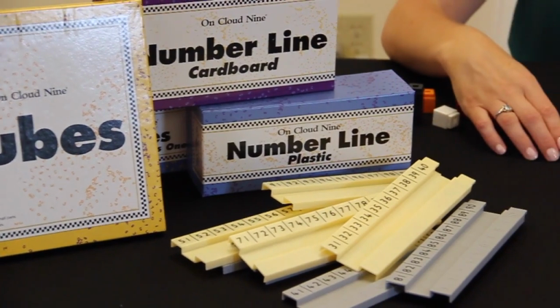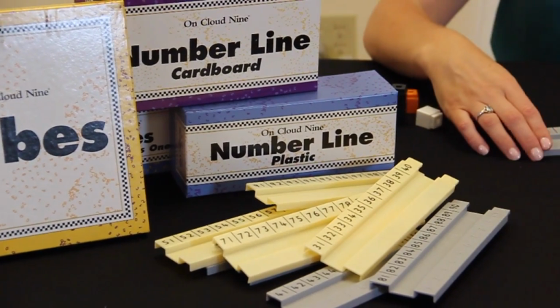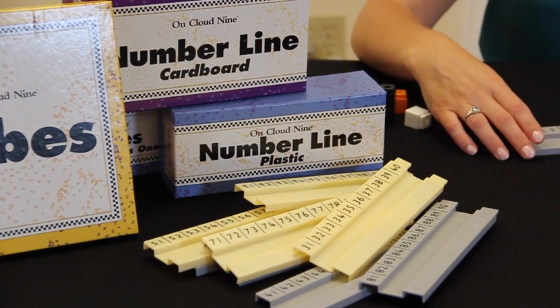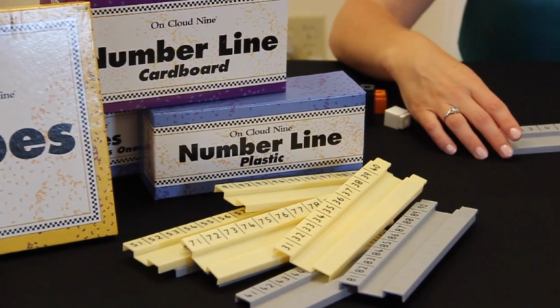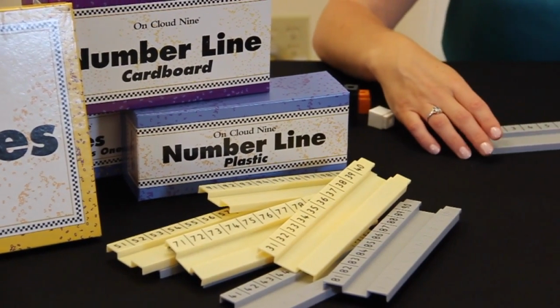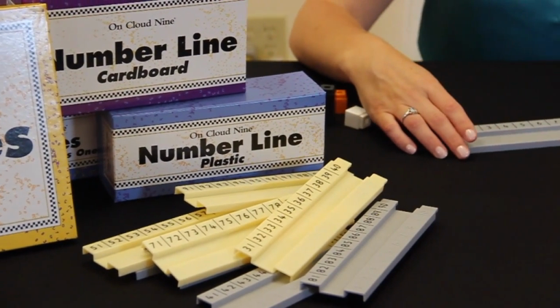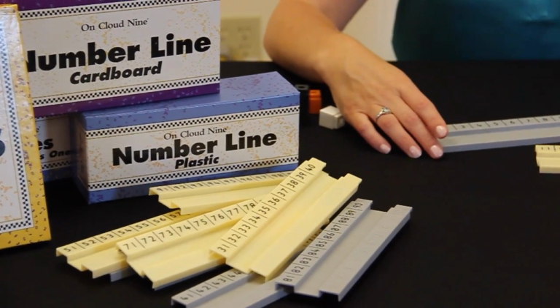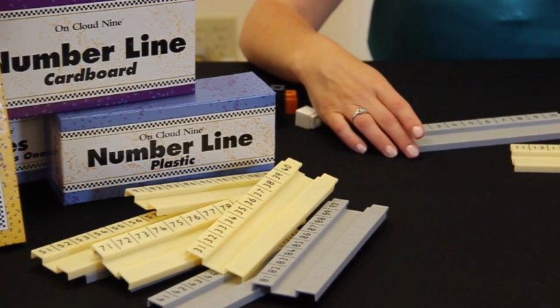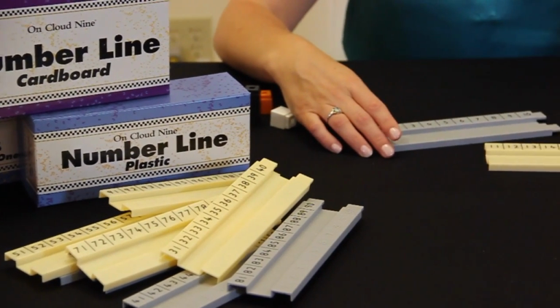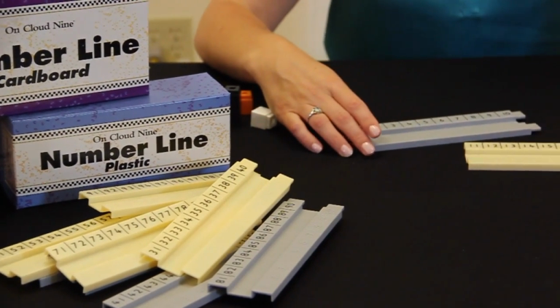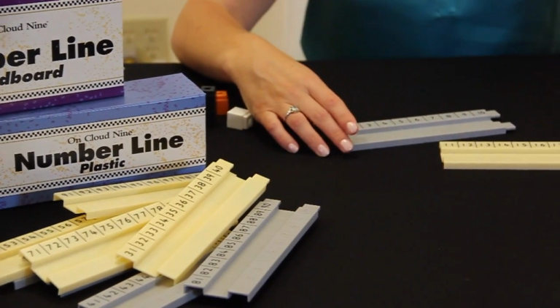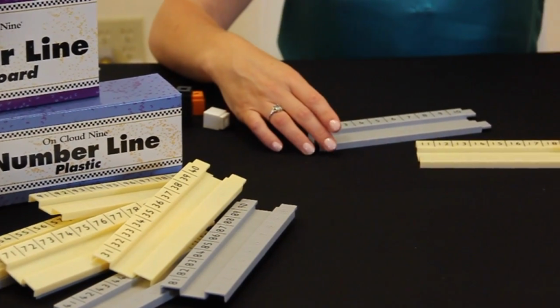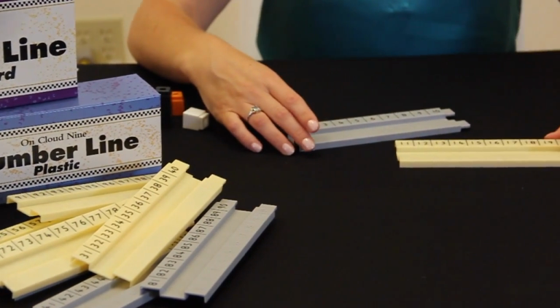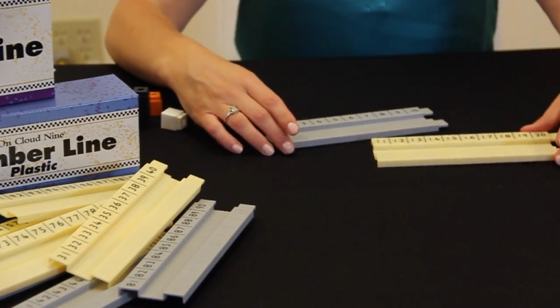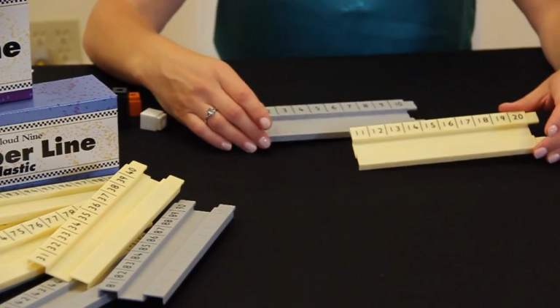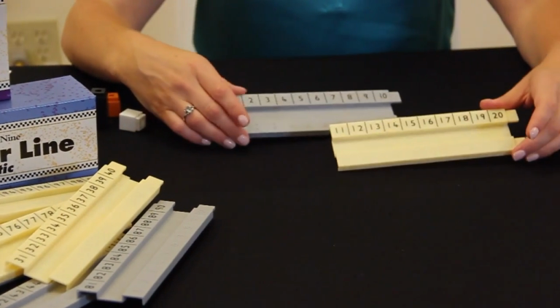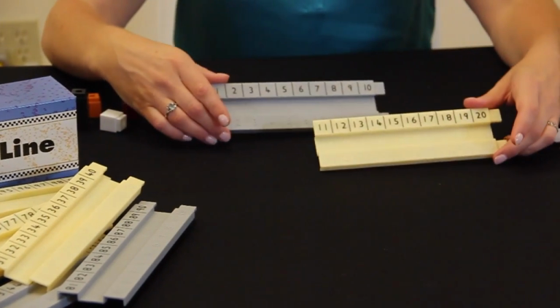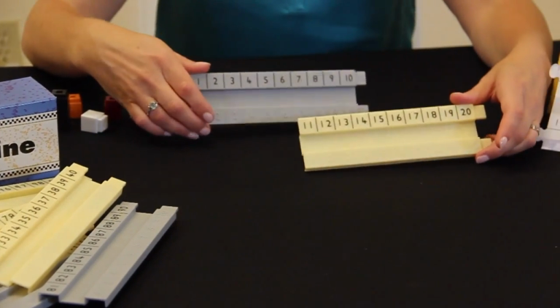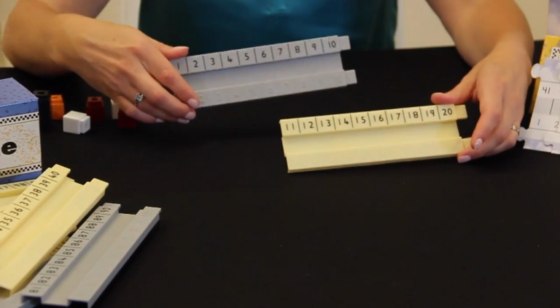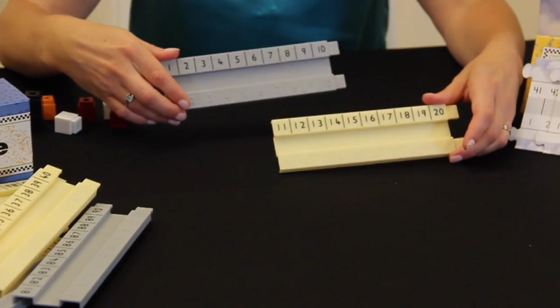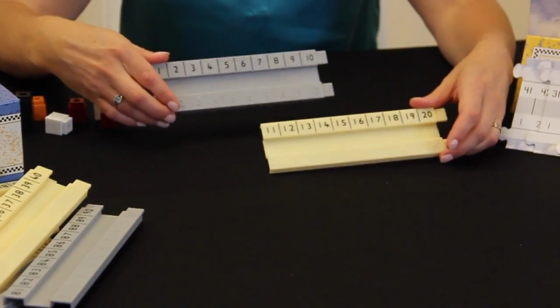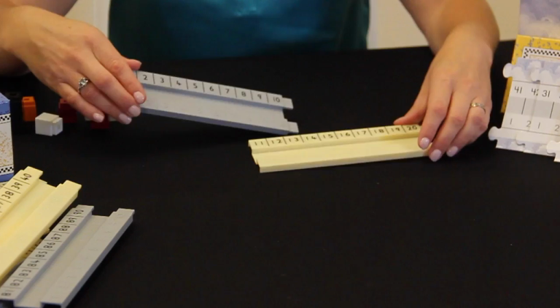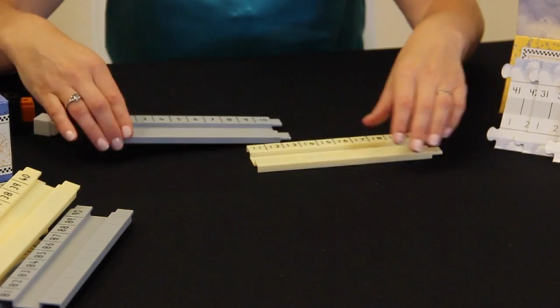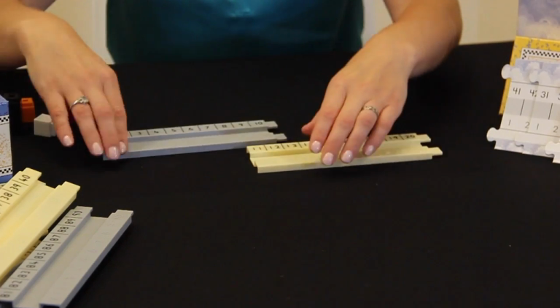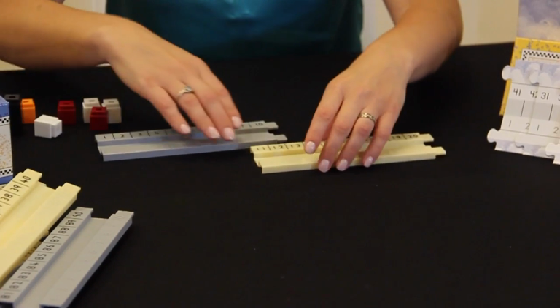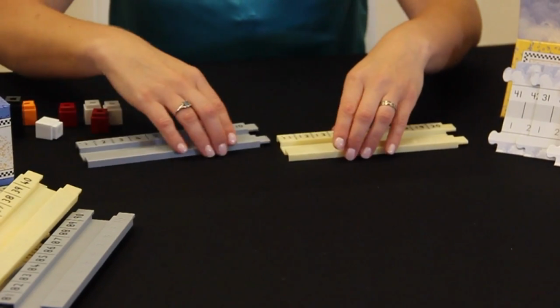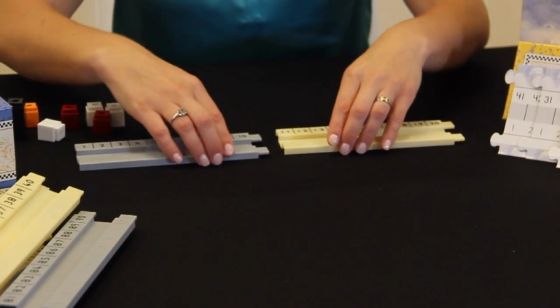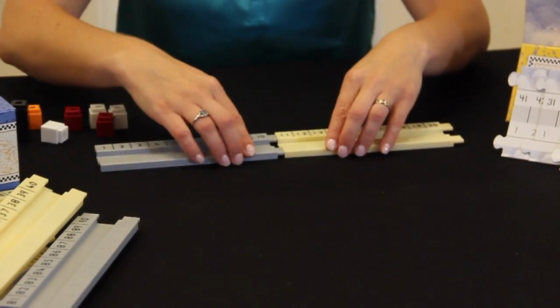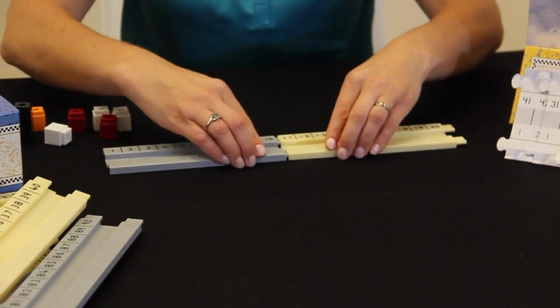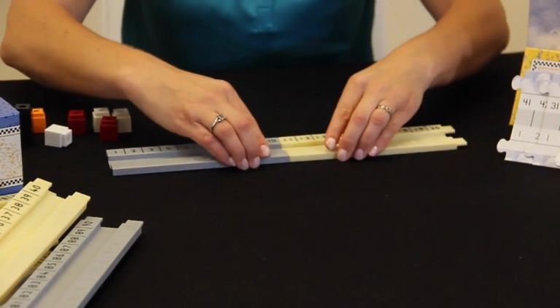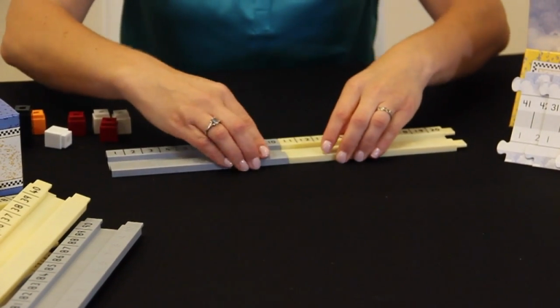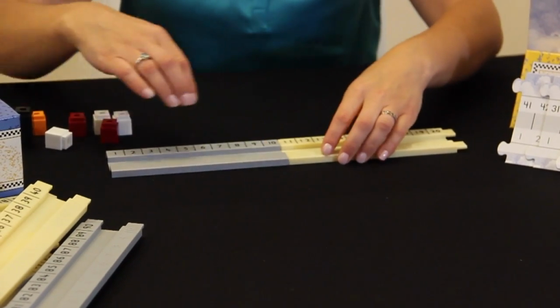The kit has OnCloud 9 cubes and both plastic and cardboard number lines.